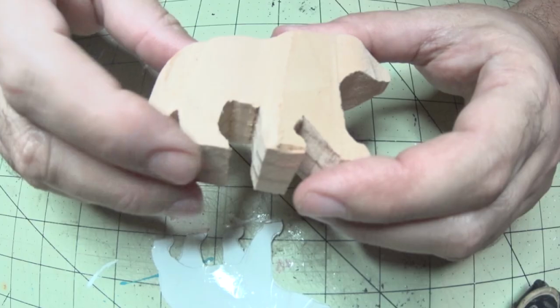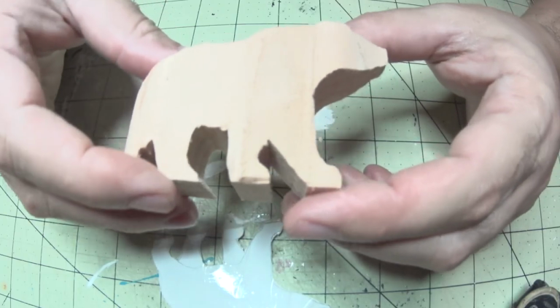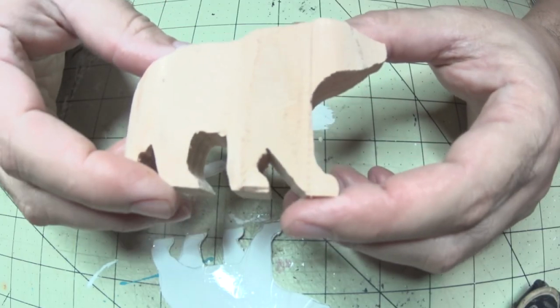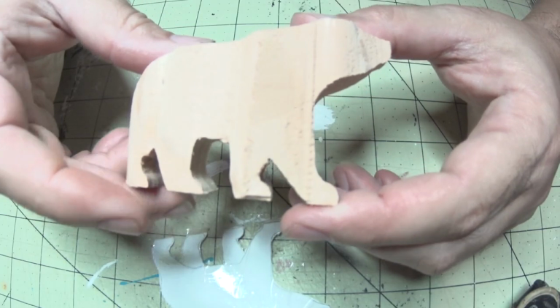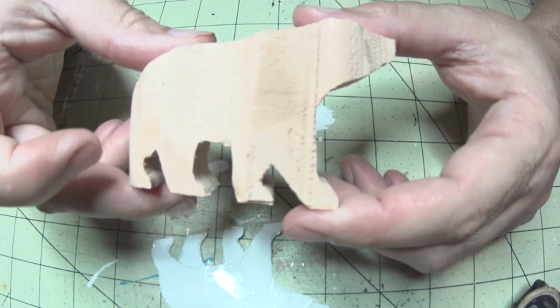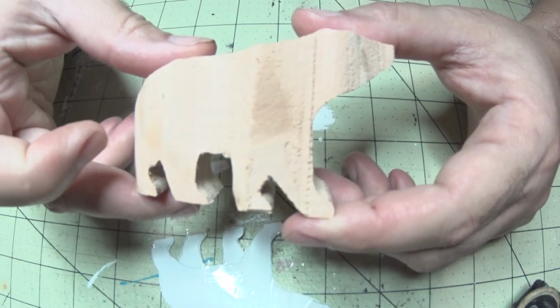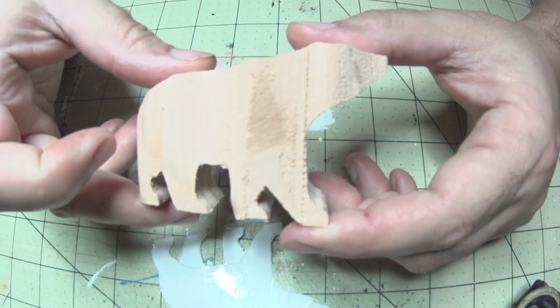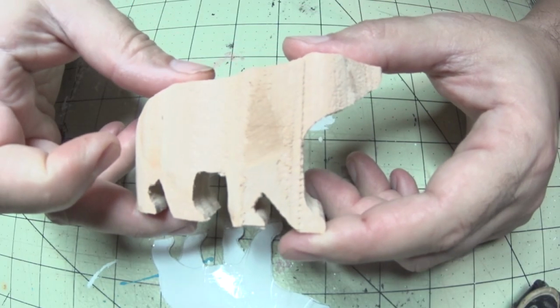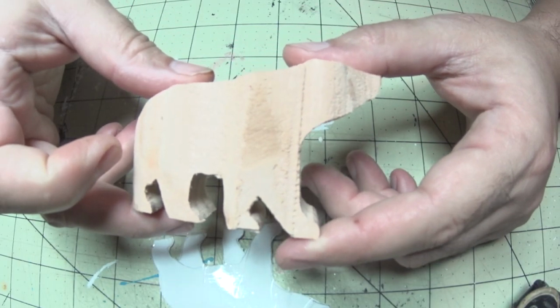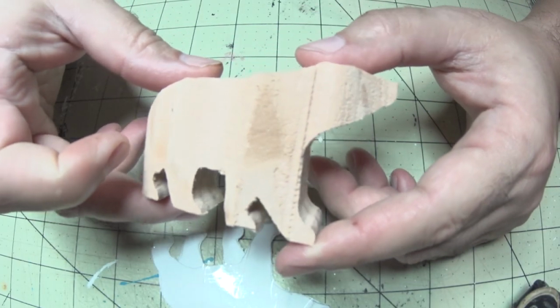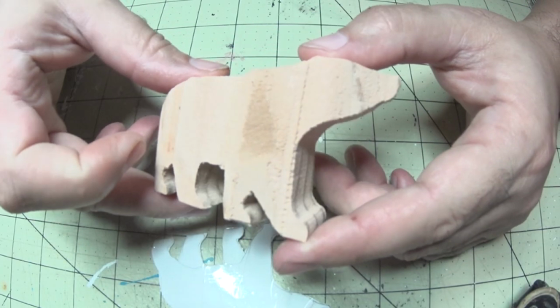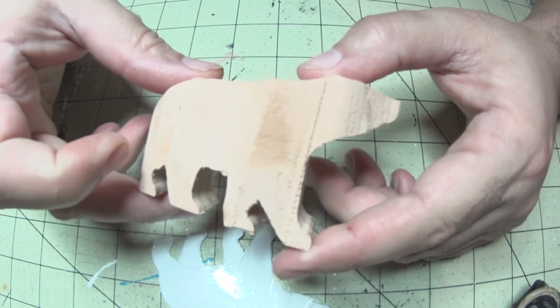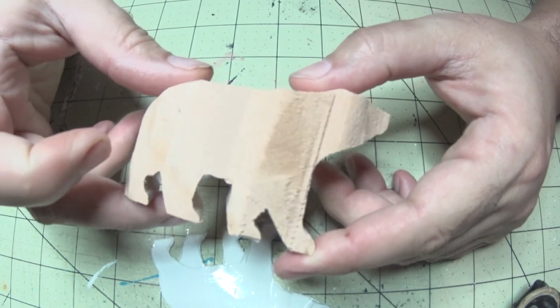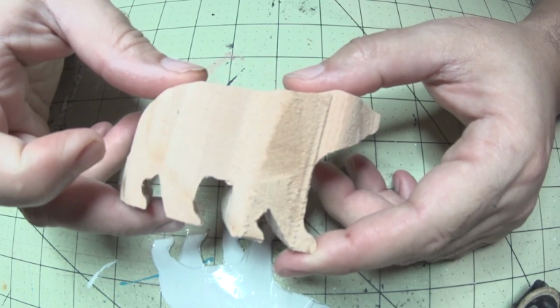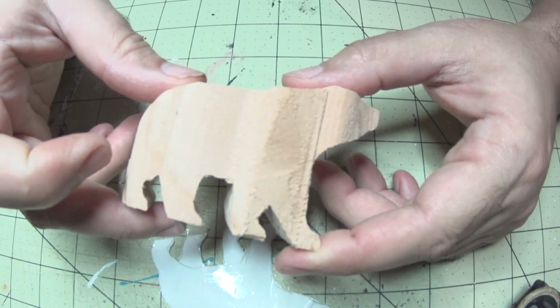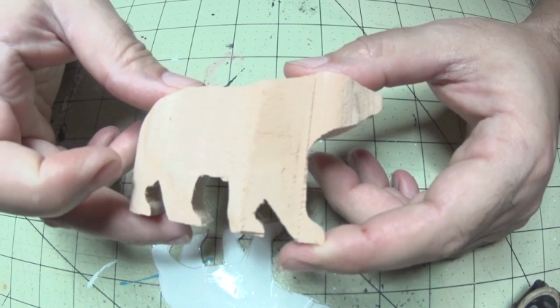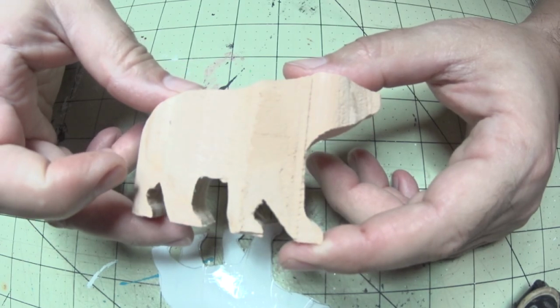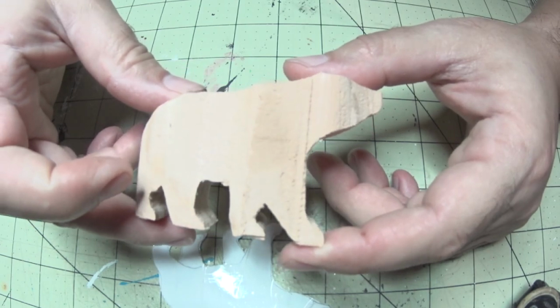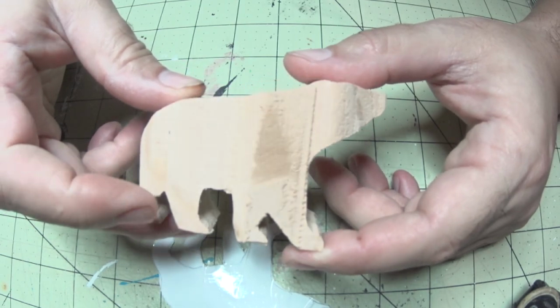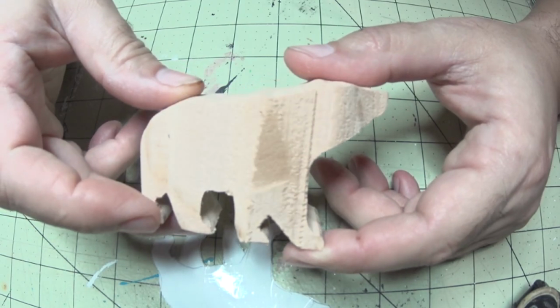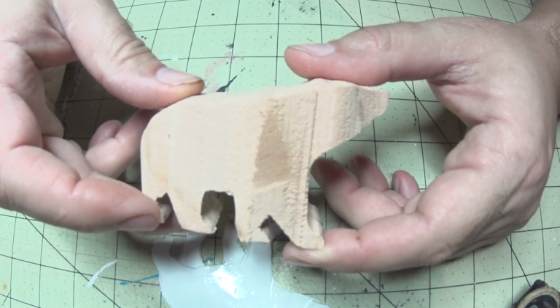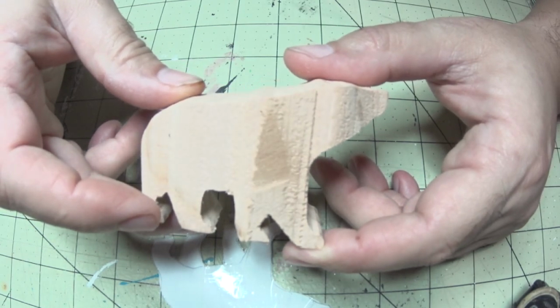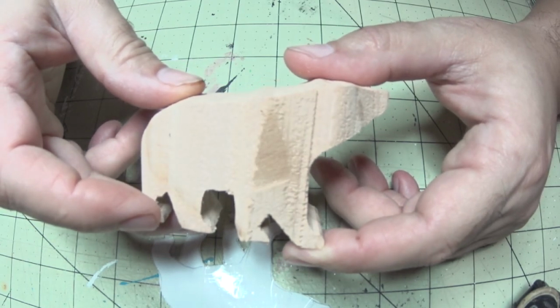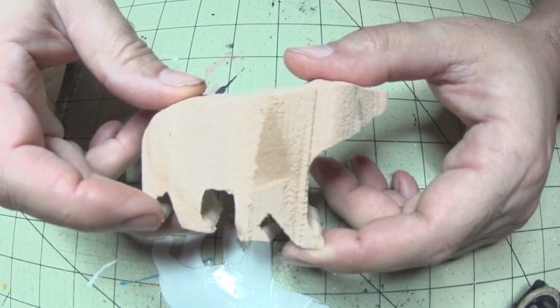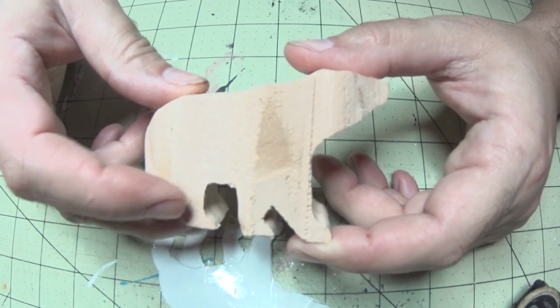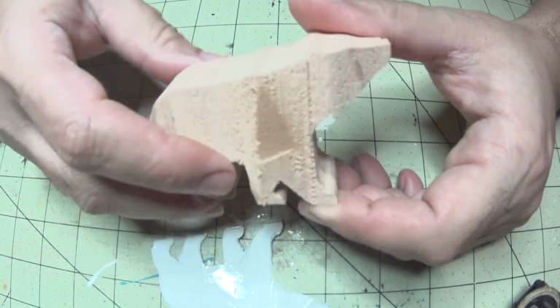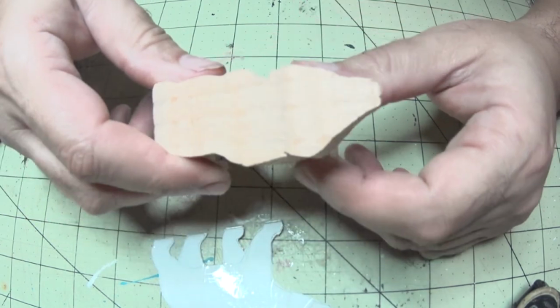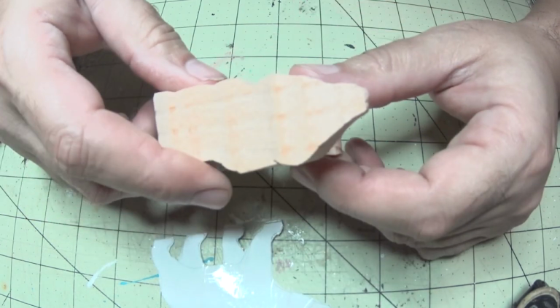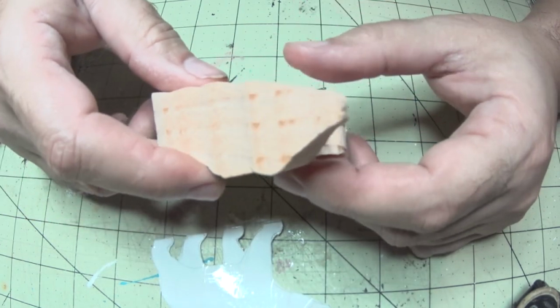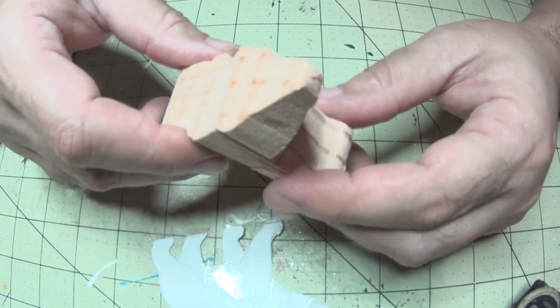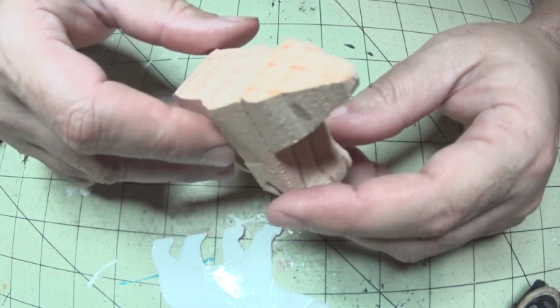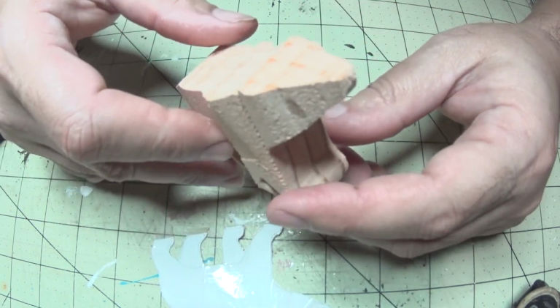We have four legs but they are all connected. I'll draw a few lines so we can carve out each limb into its own separate extremity.